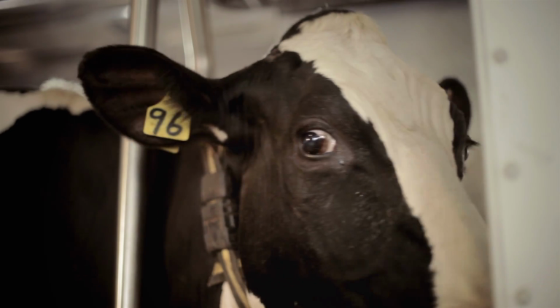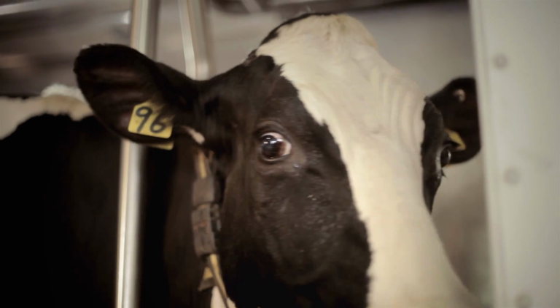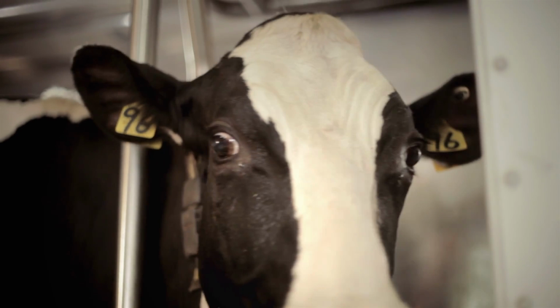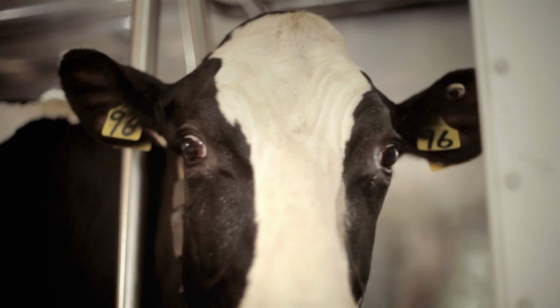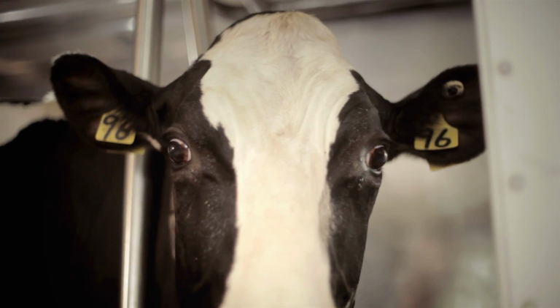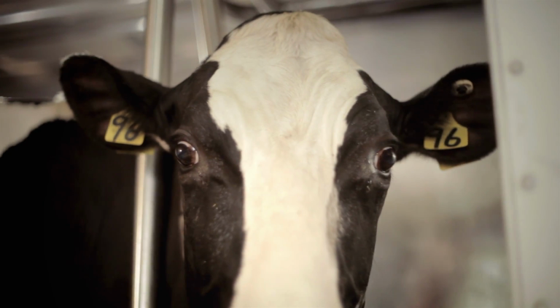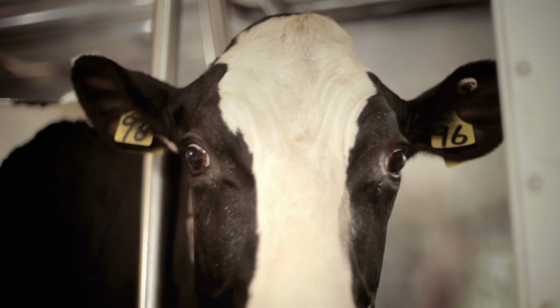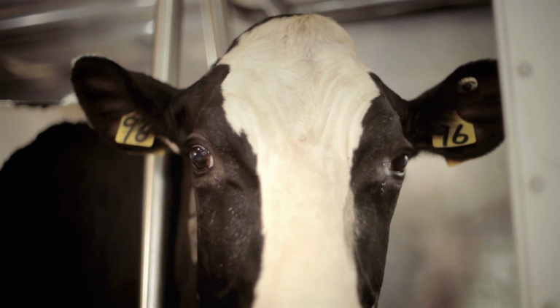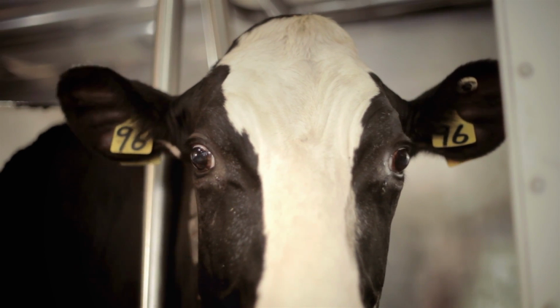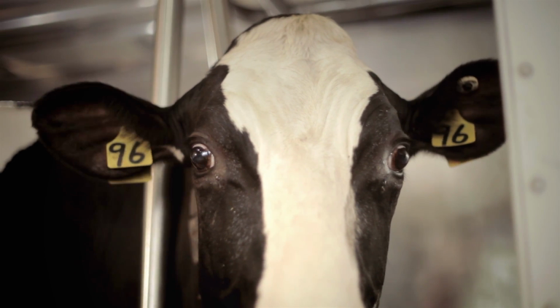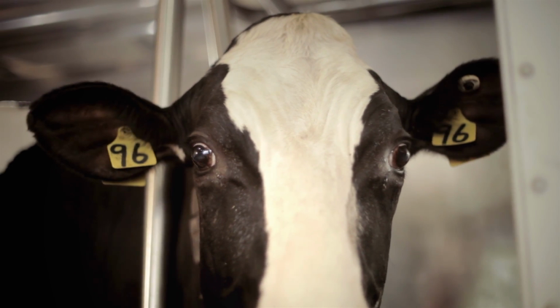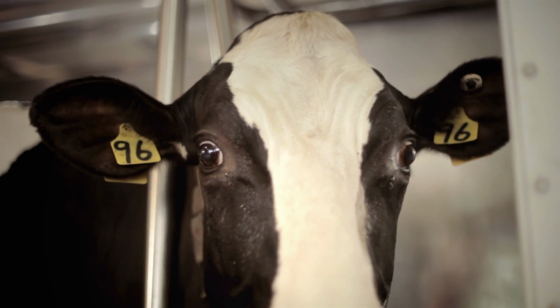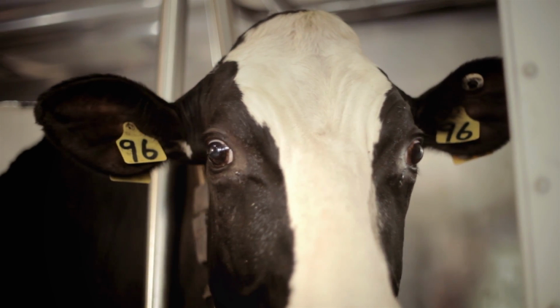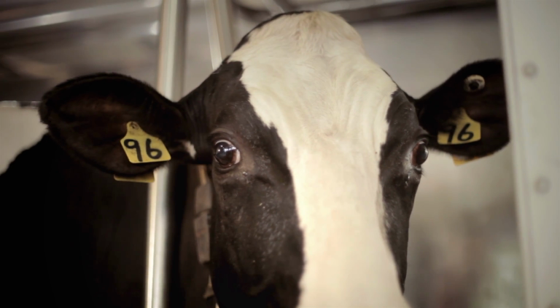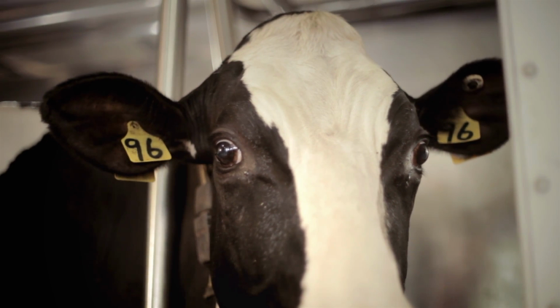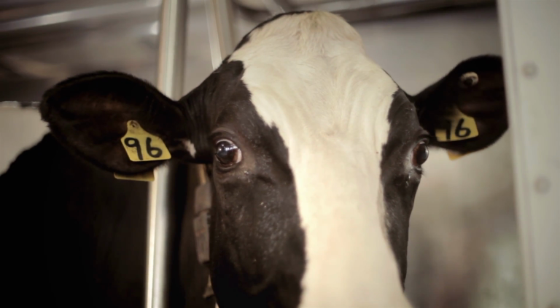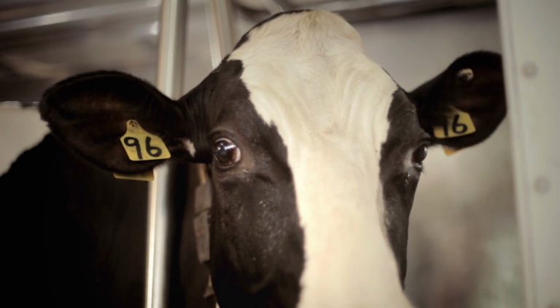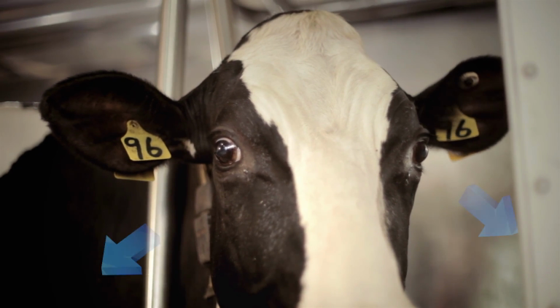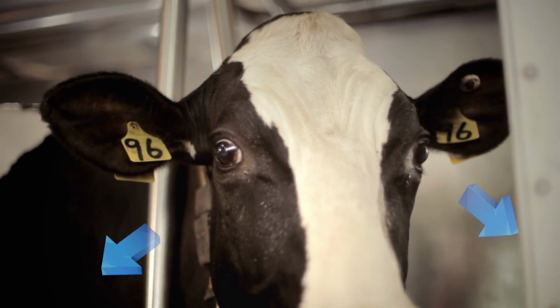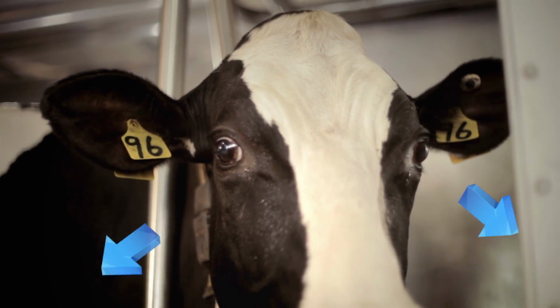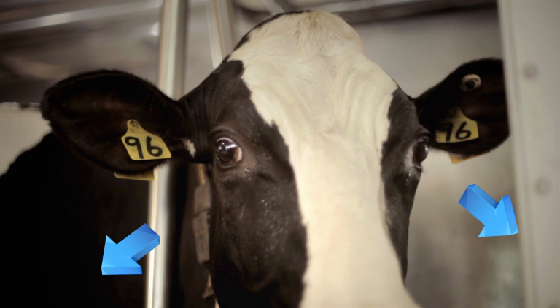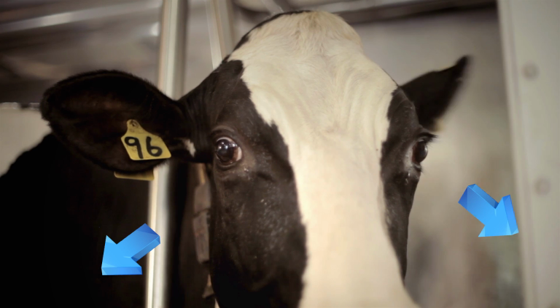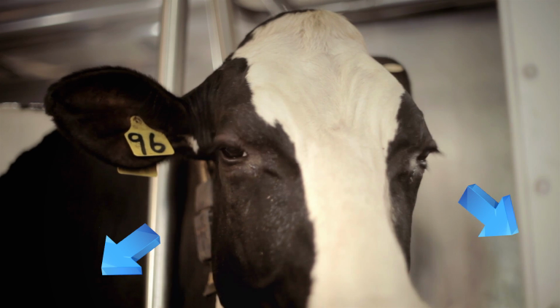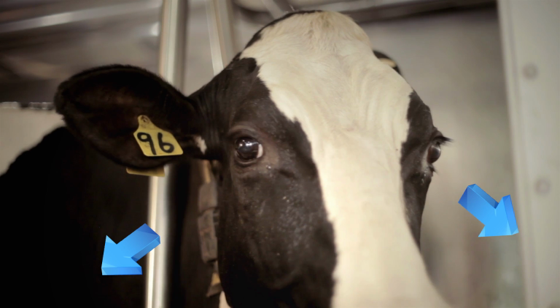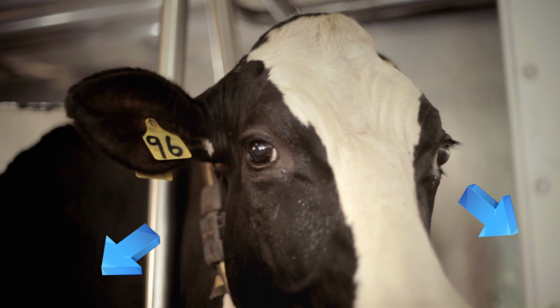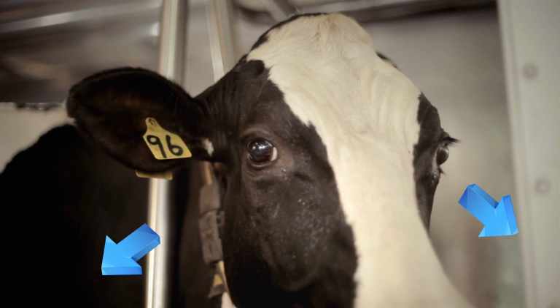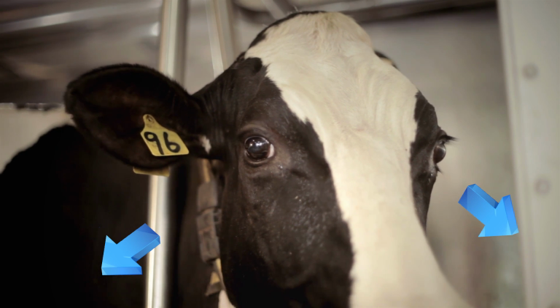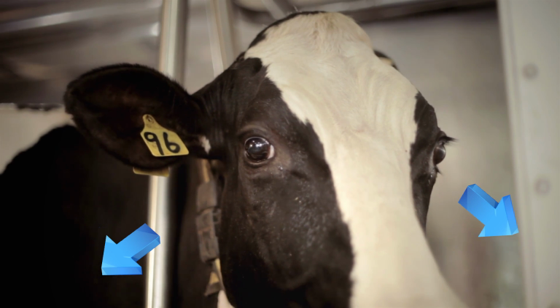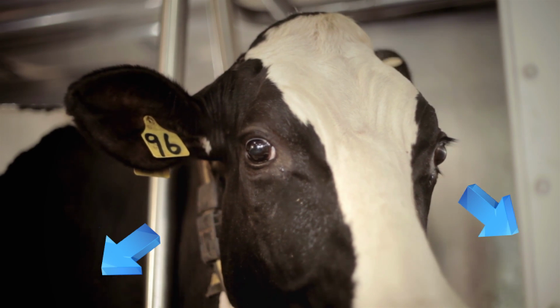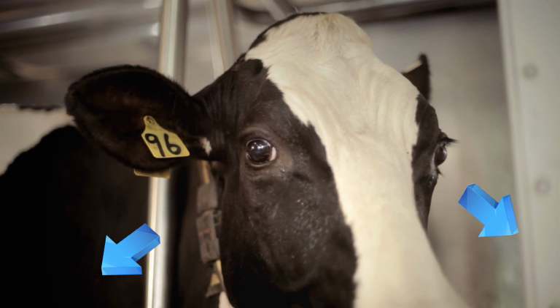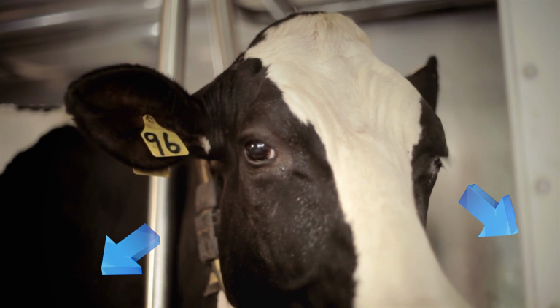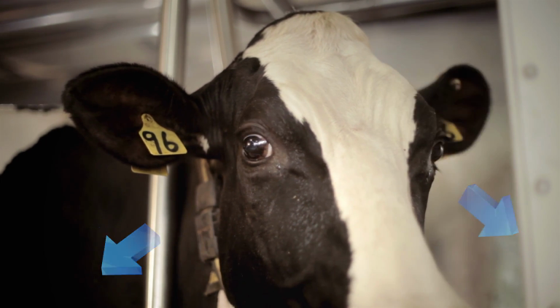On the side of her head she has nice big beautiful eyes. This allows her to see in all directions without moving her head.